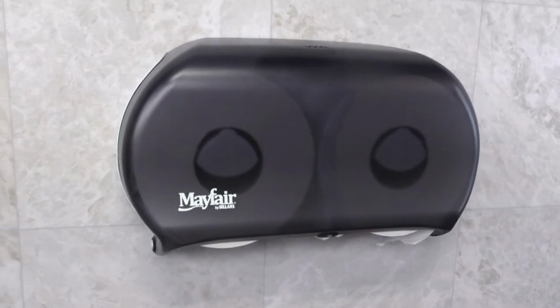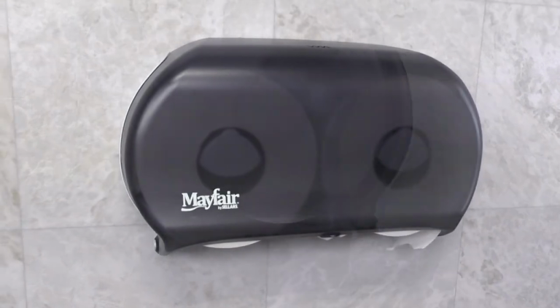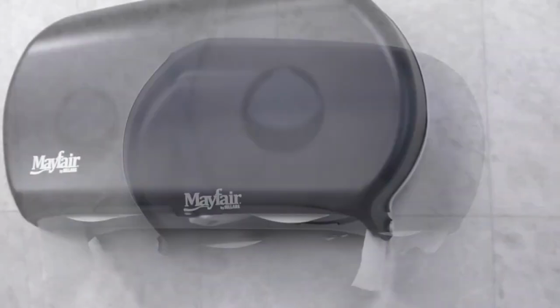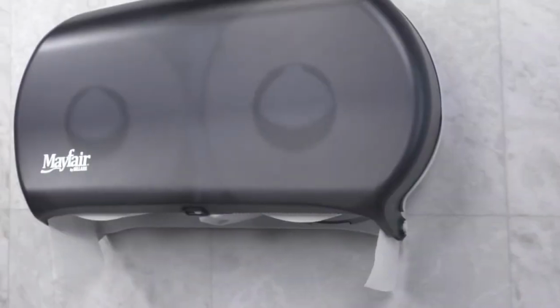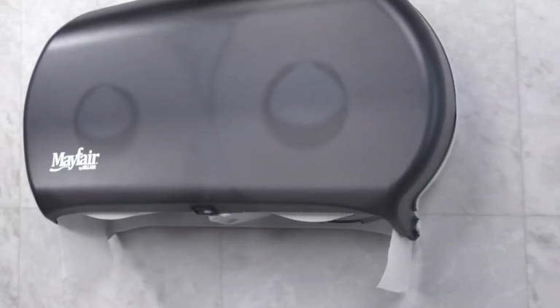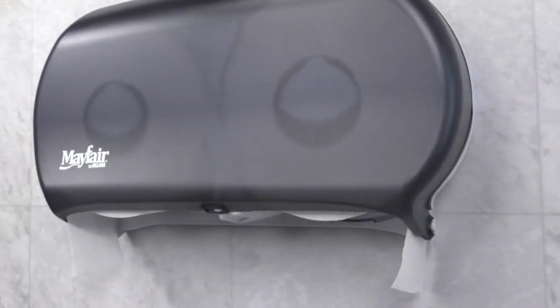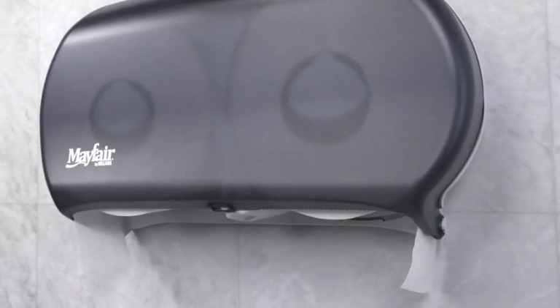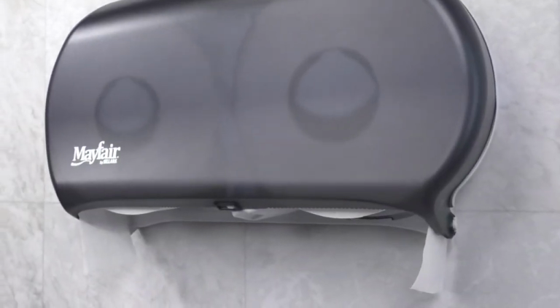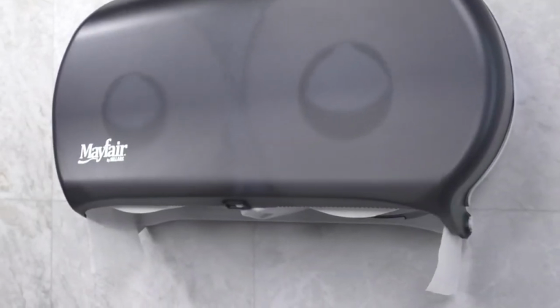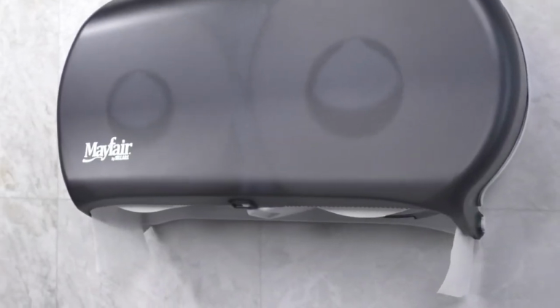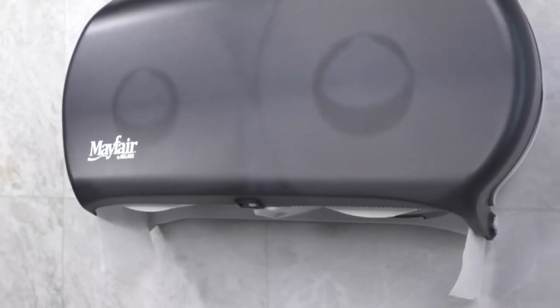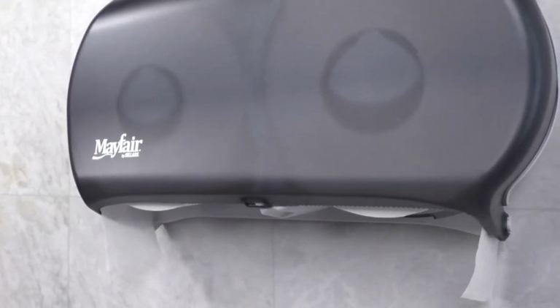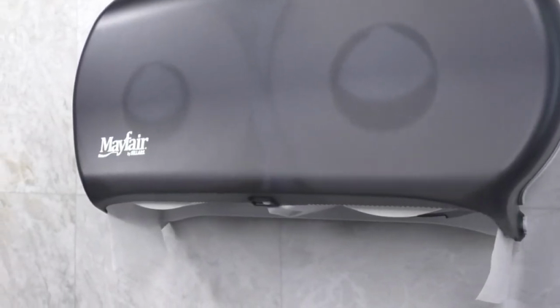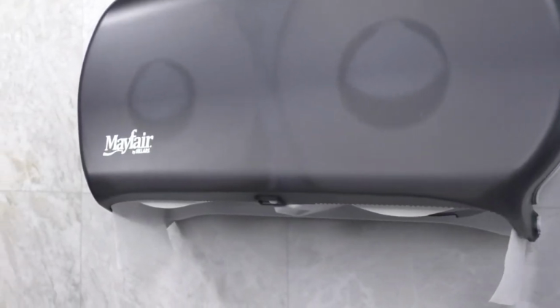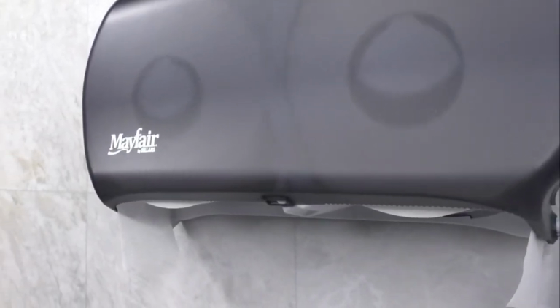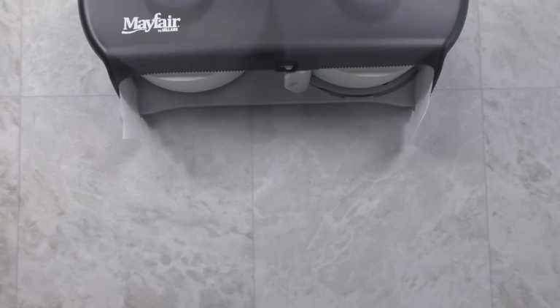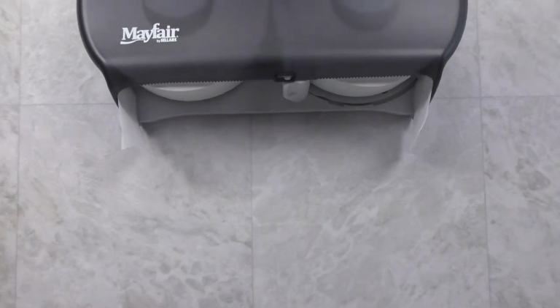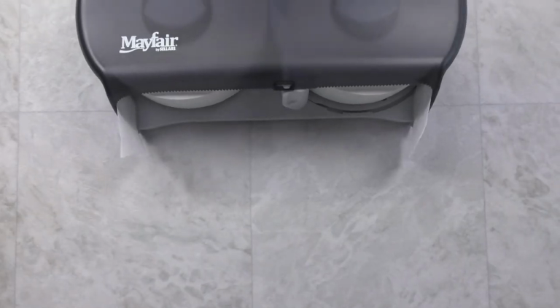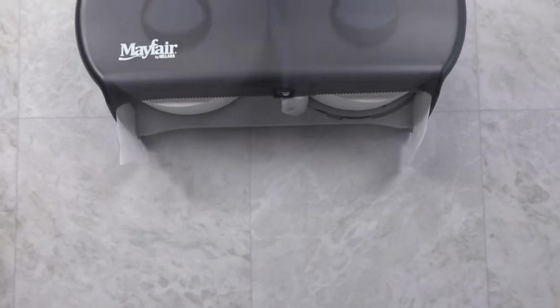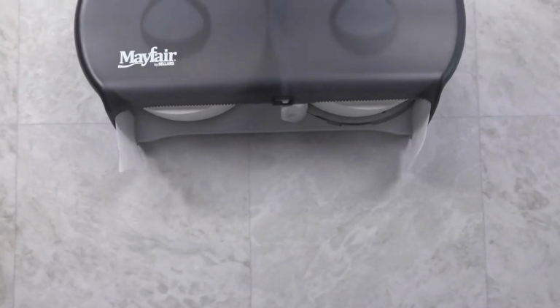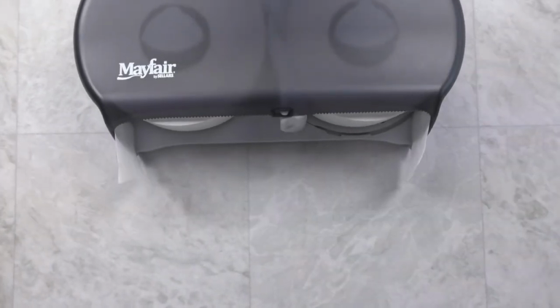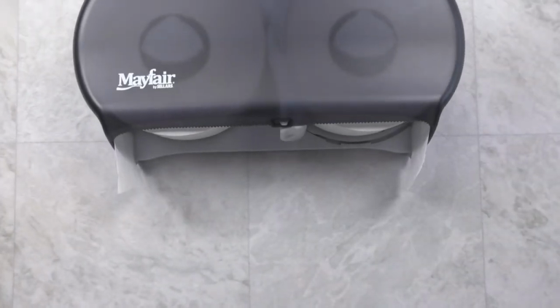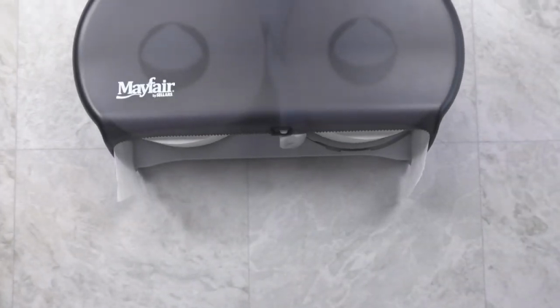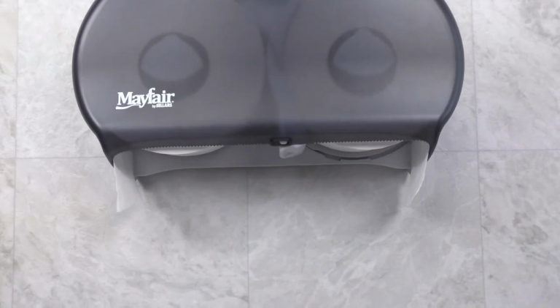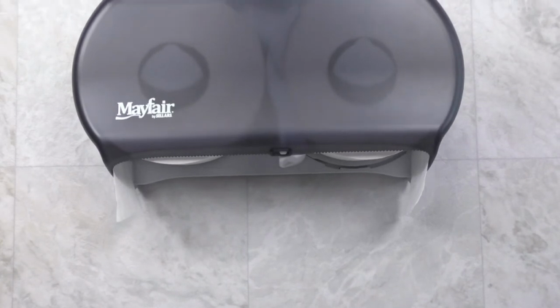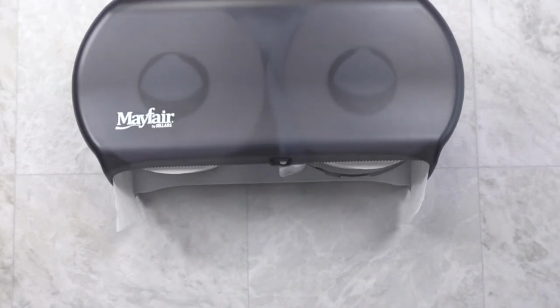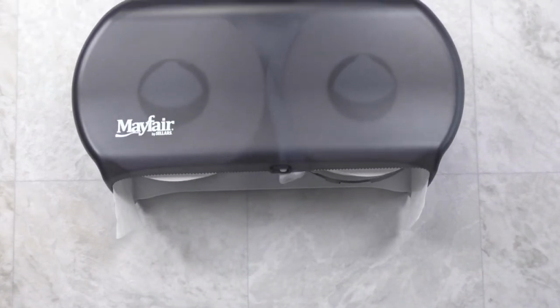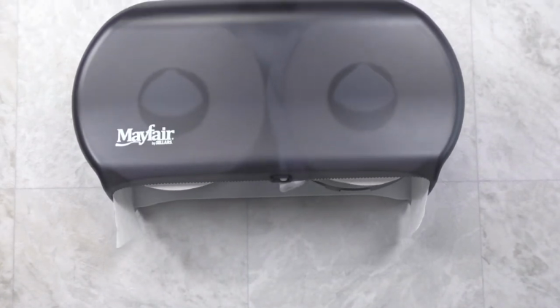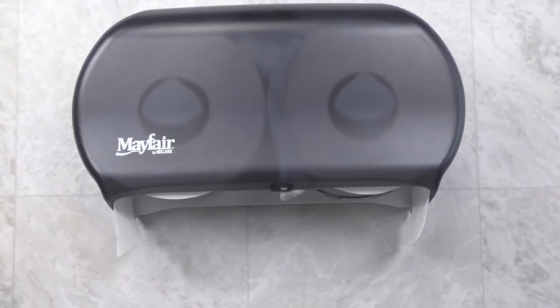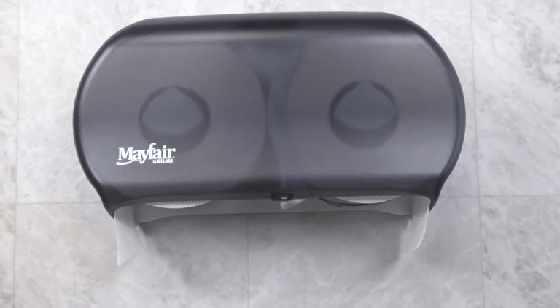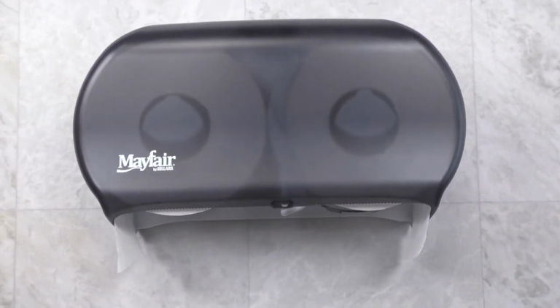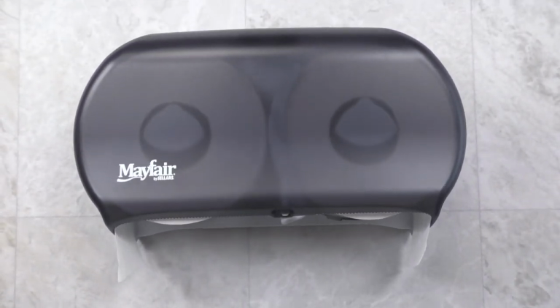The Mayfair Standard Bath Tissue Dispenser is made from durable, impact-resistant plastic.